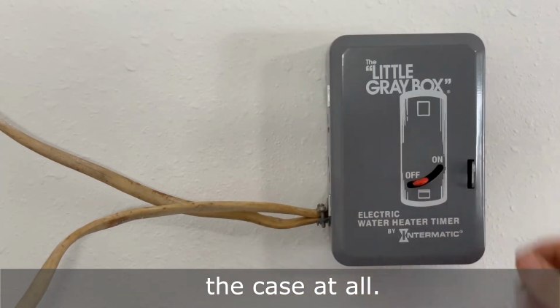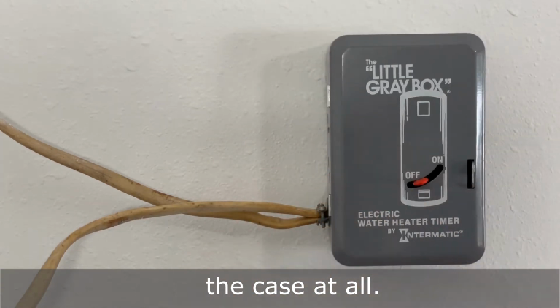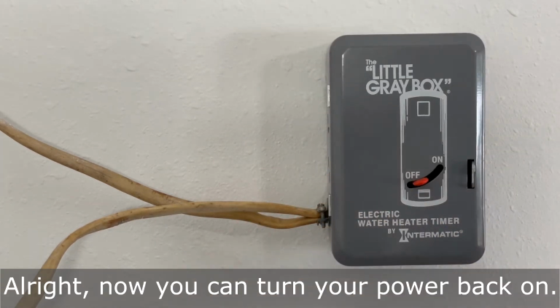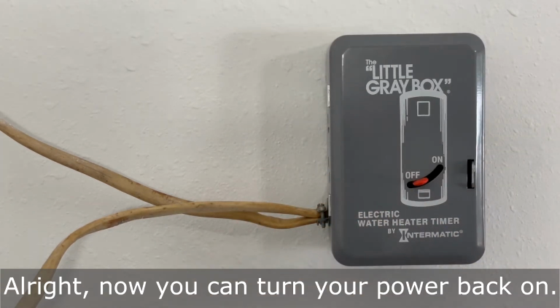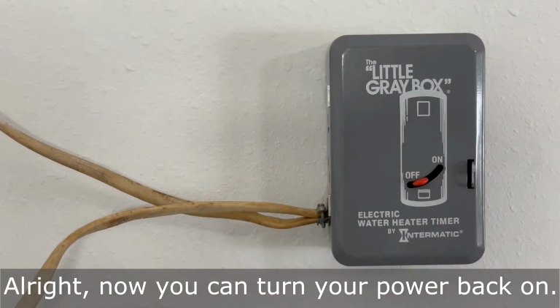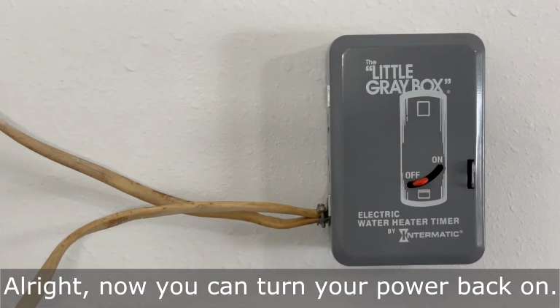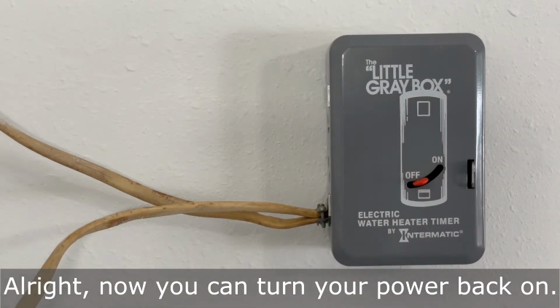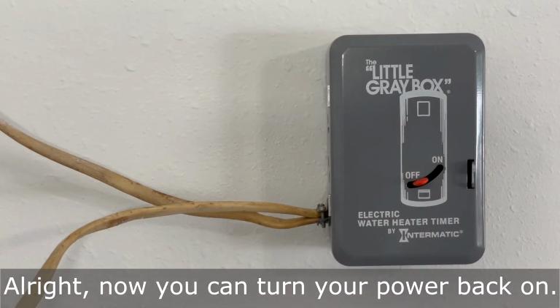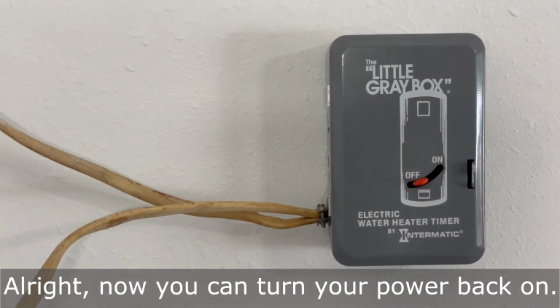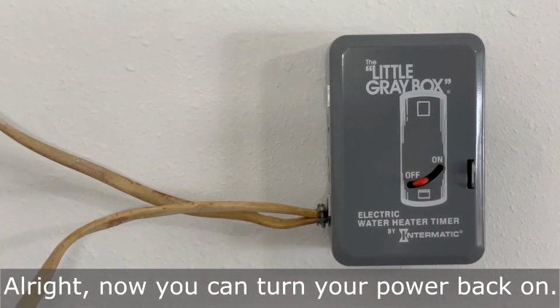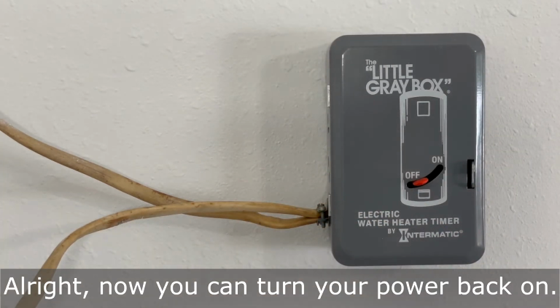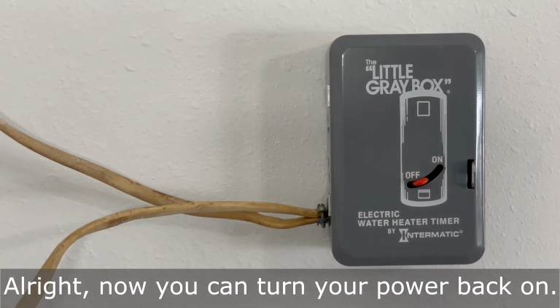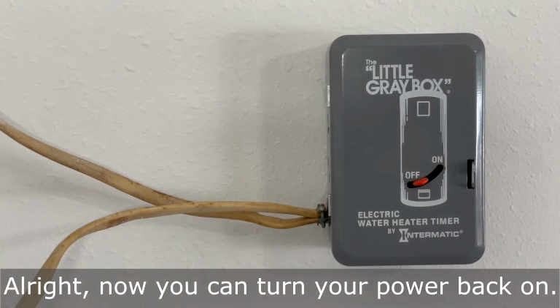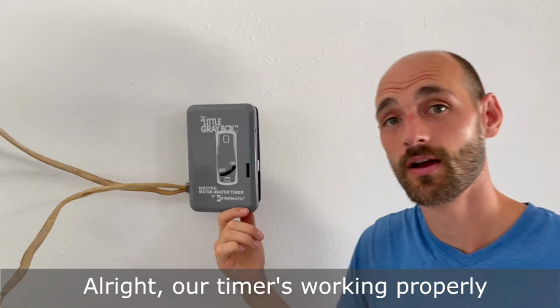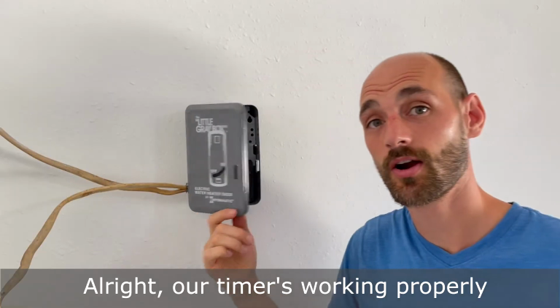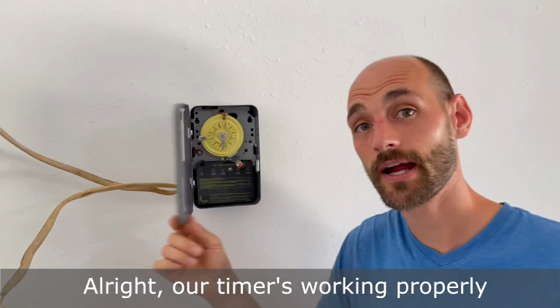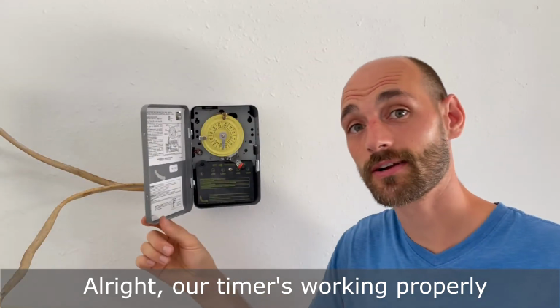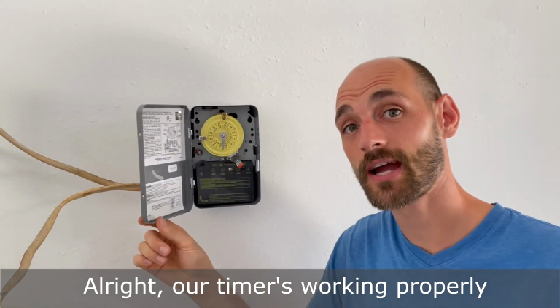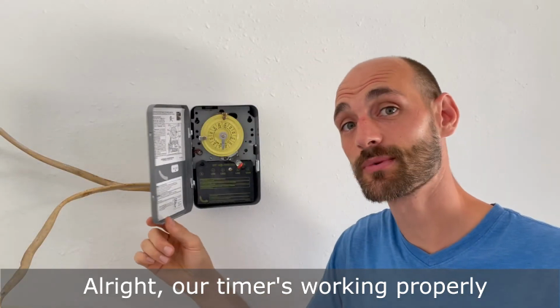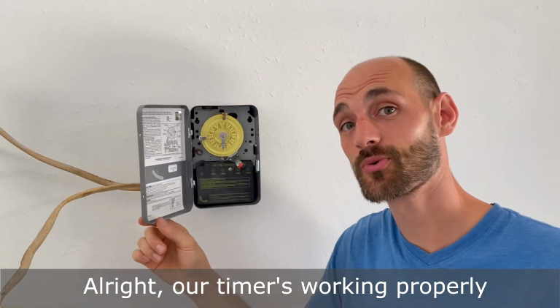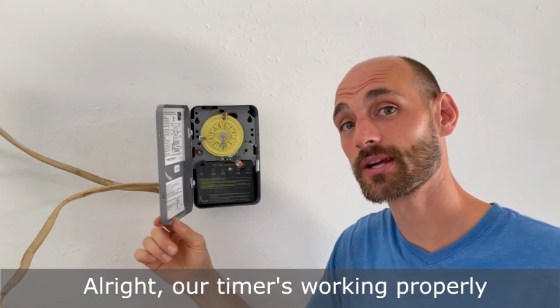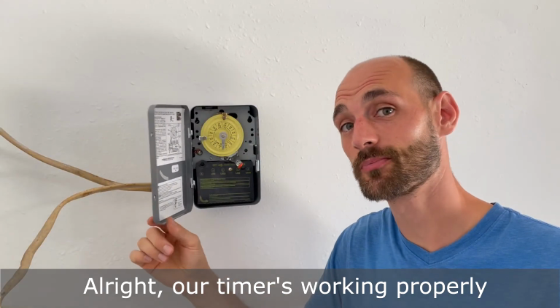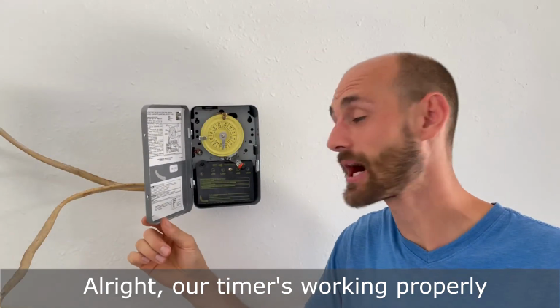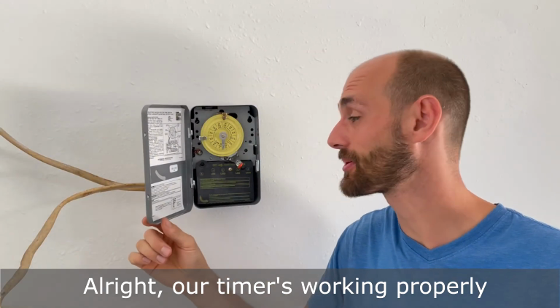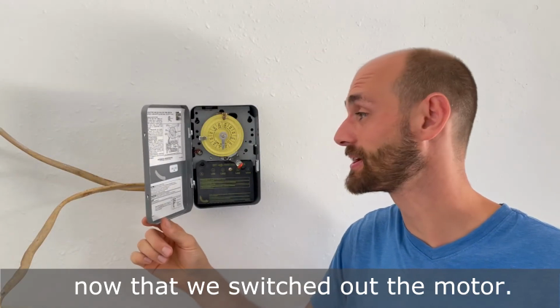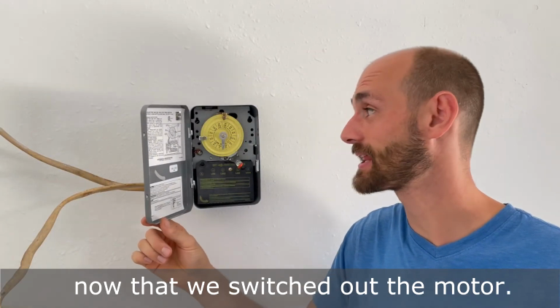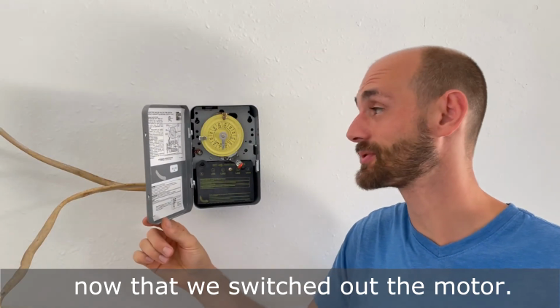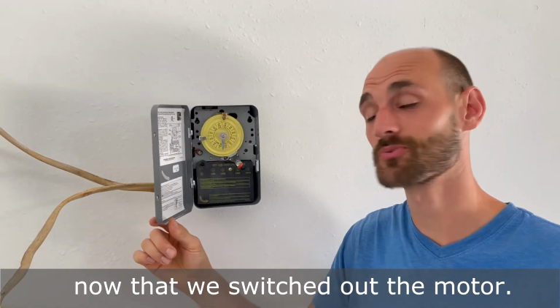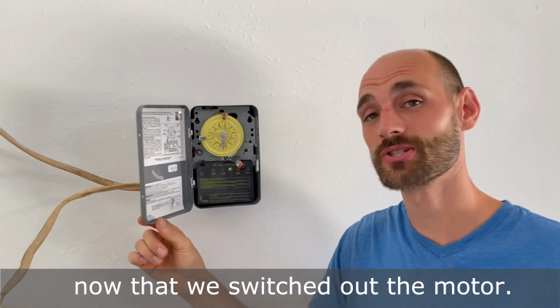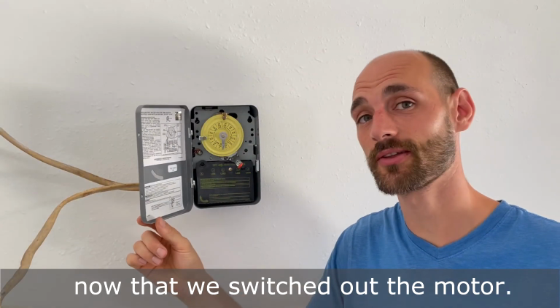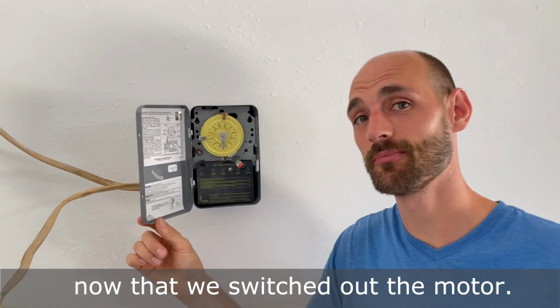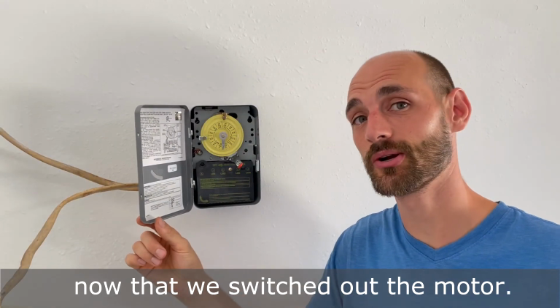Now you can turn your power back on. Our timer is working properly now that we switched out the motor.